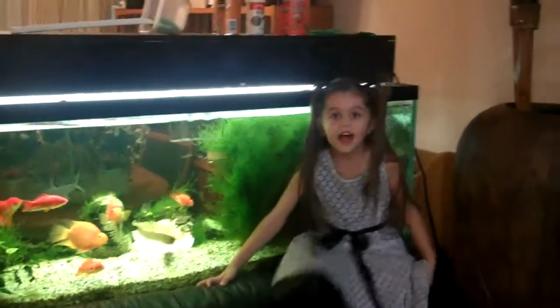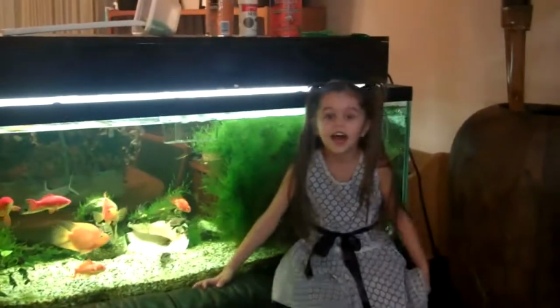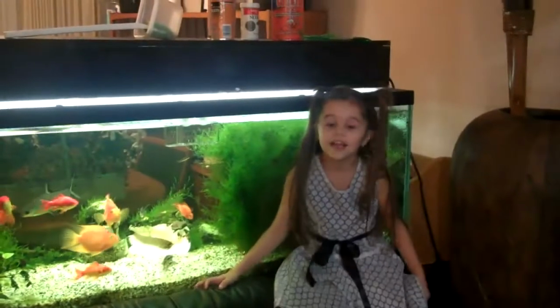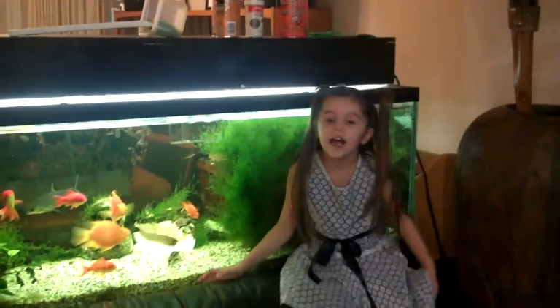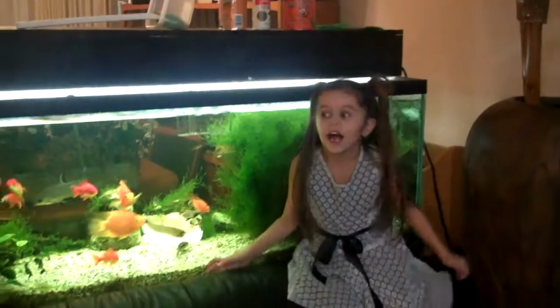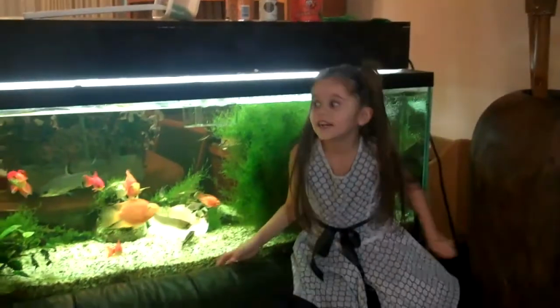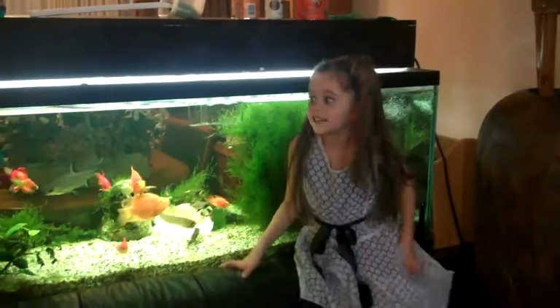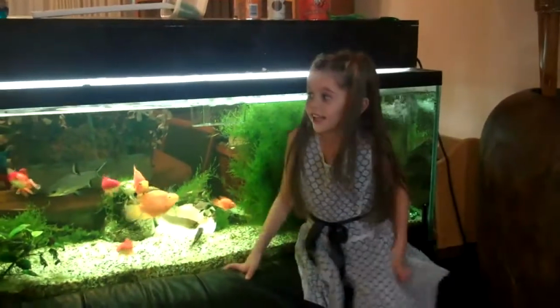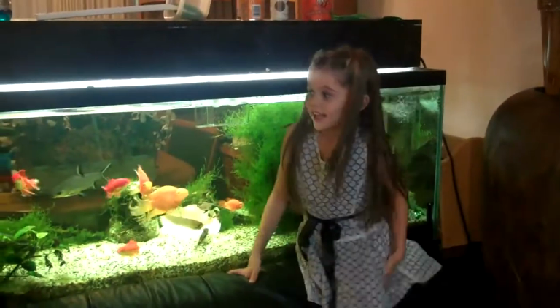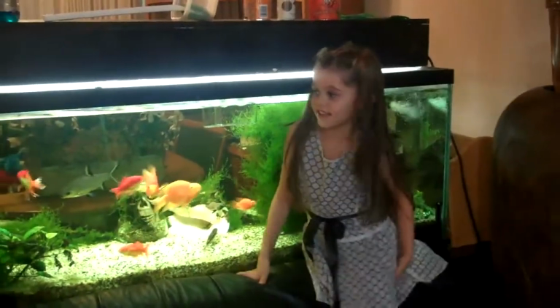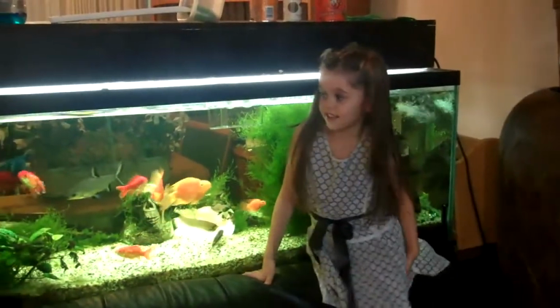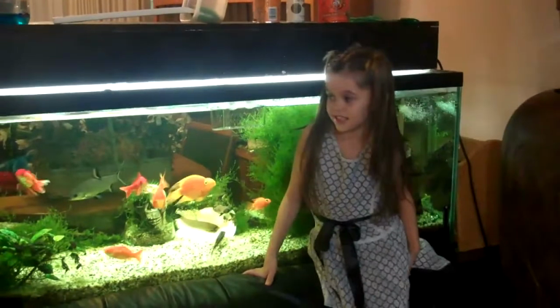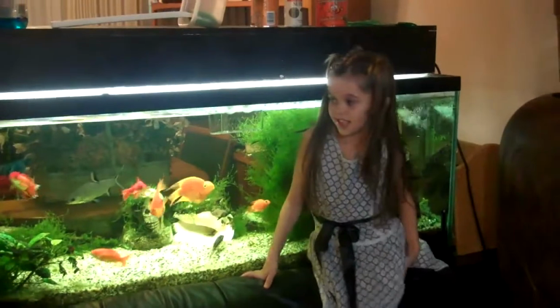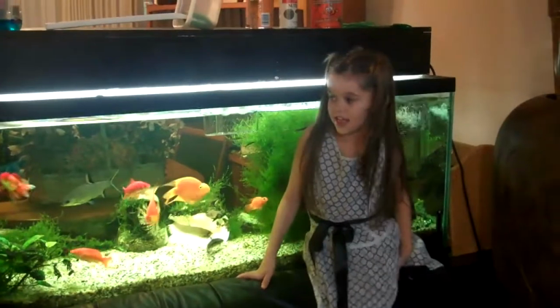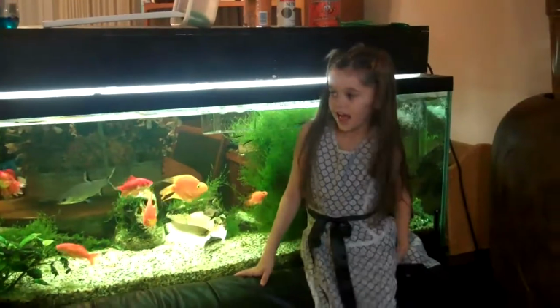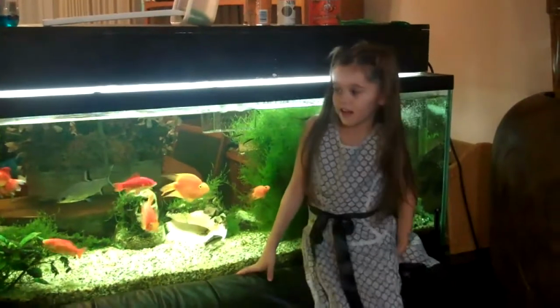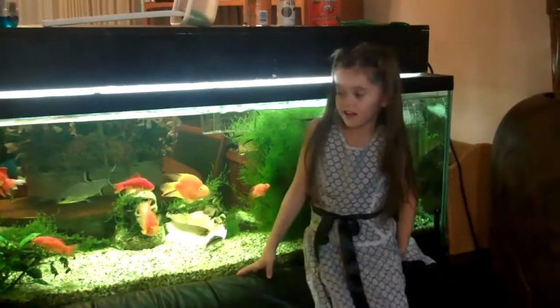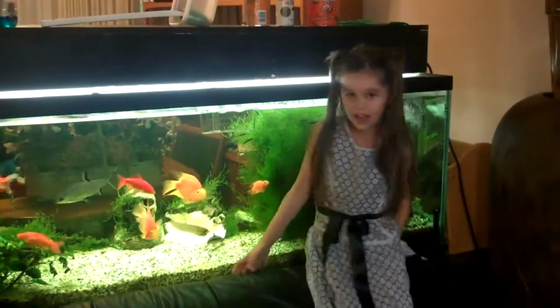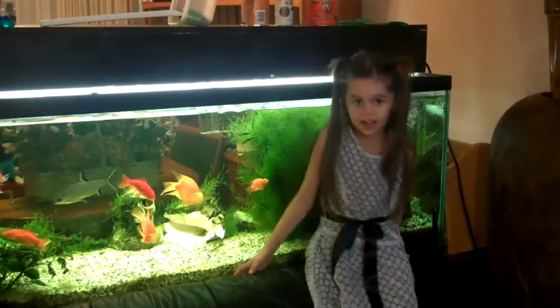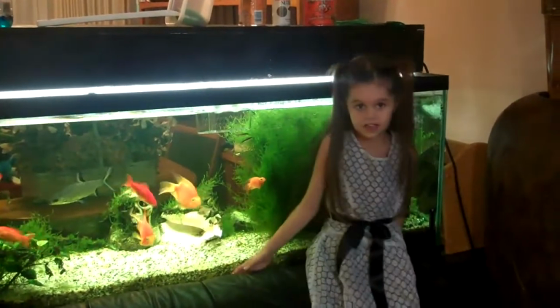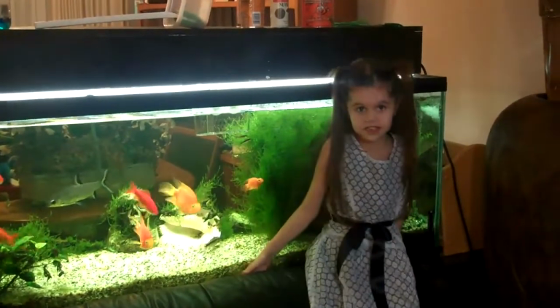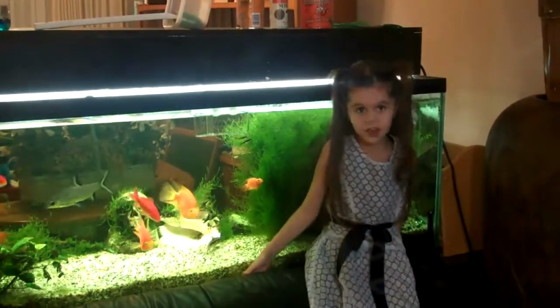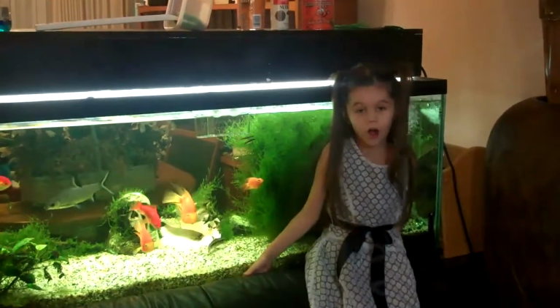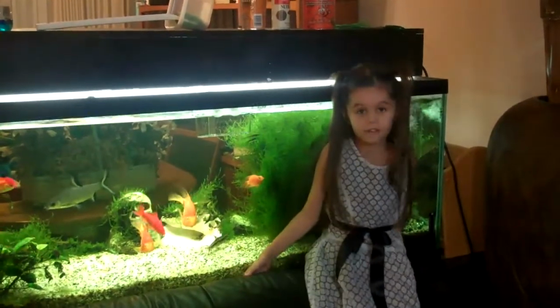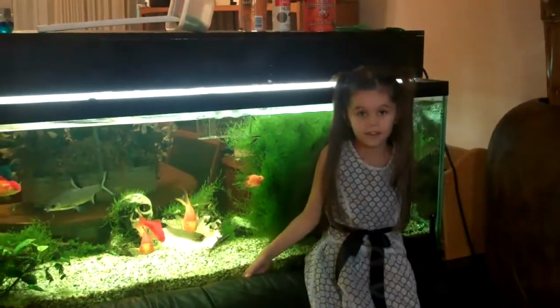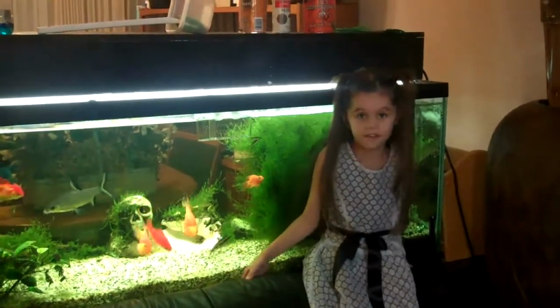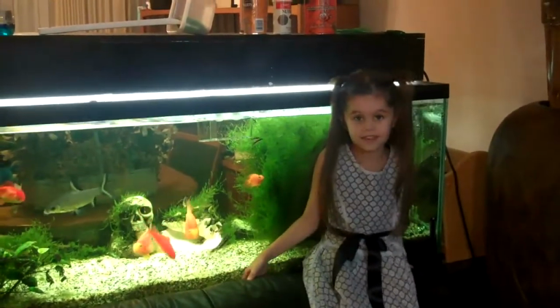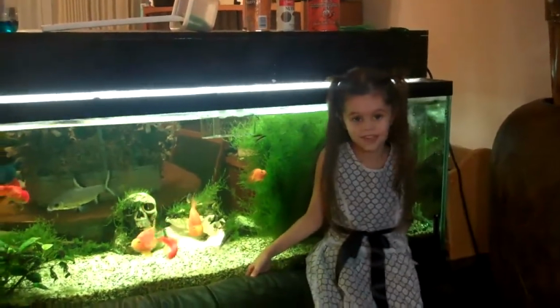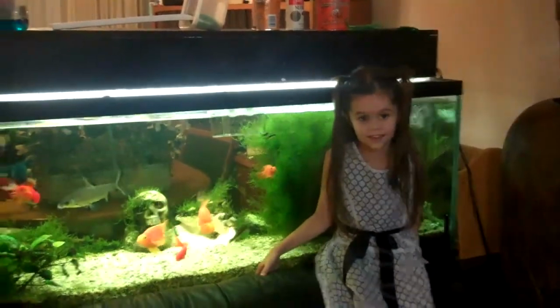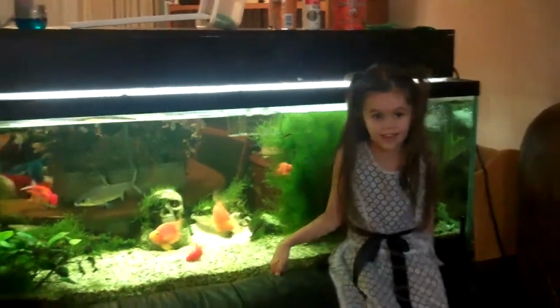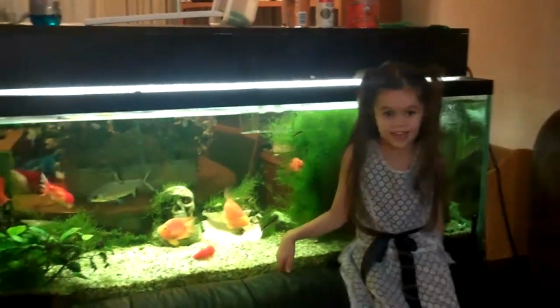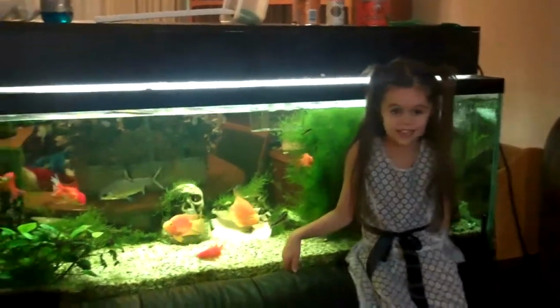Hi, I'm going to show you how to clean the algae off the fish tank glass.